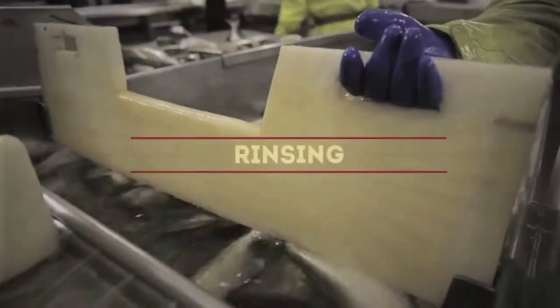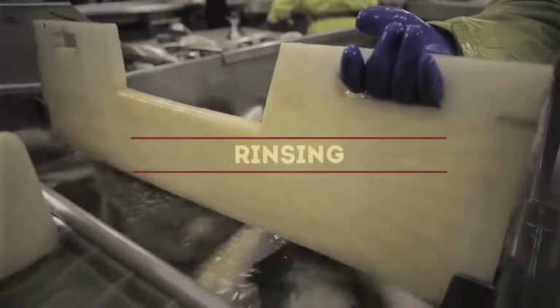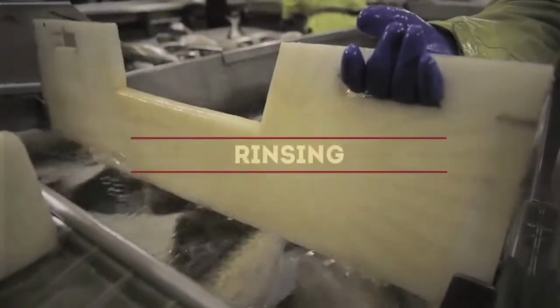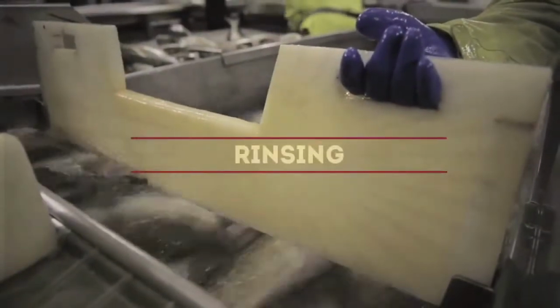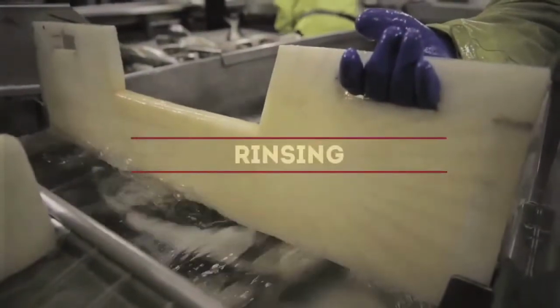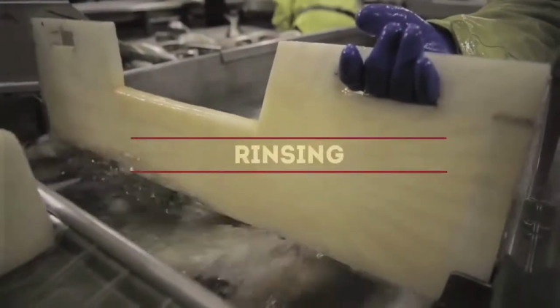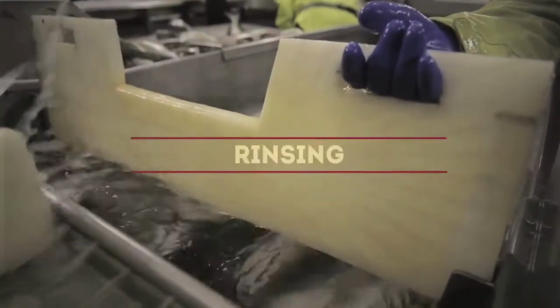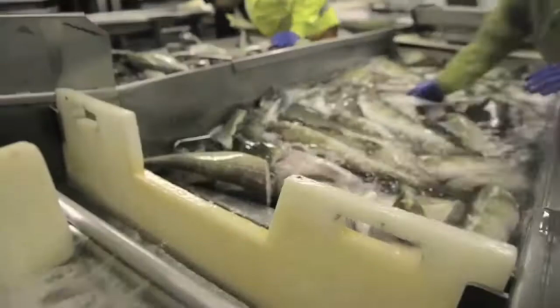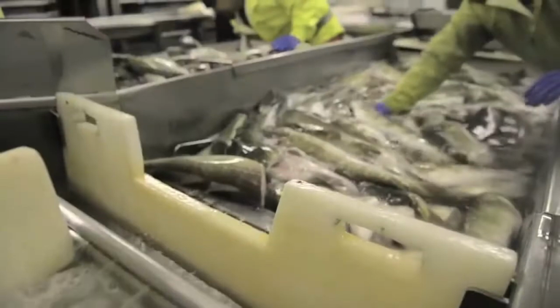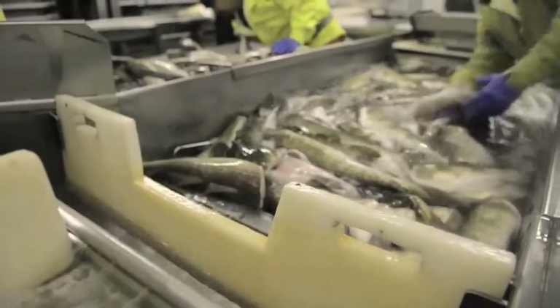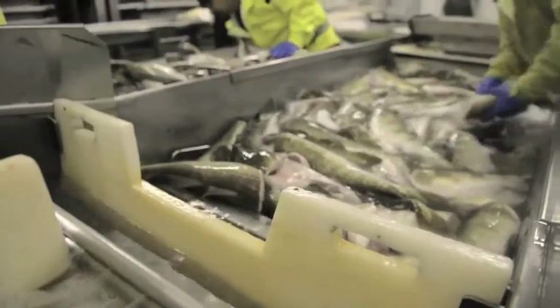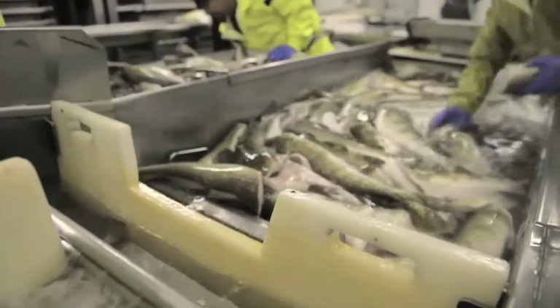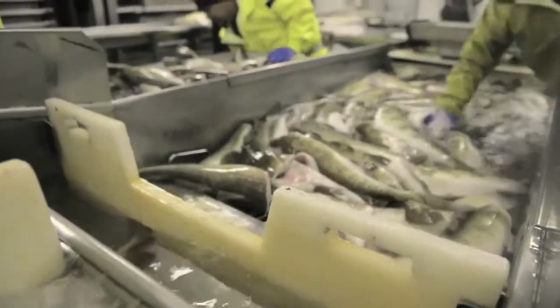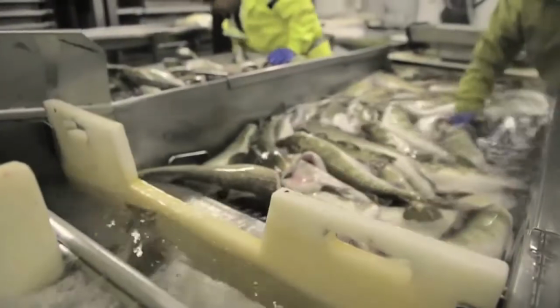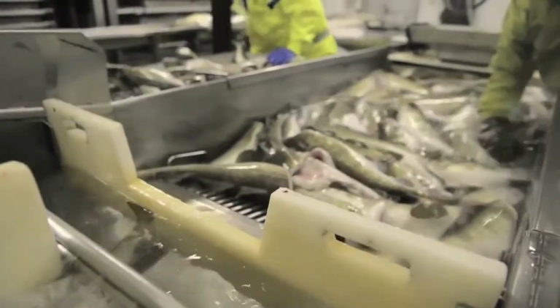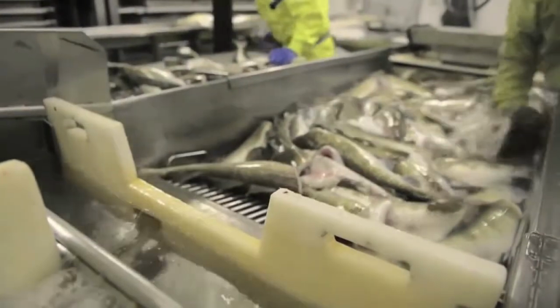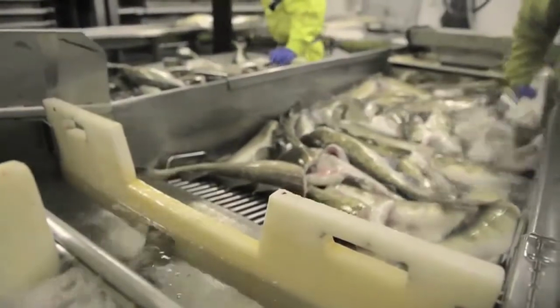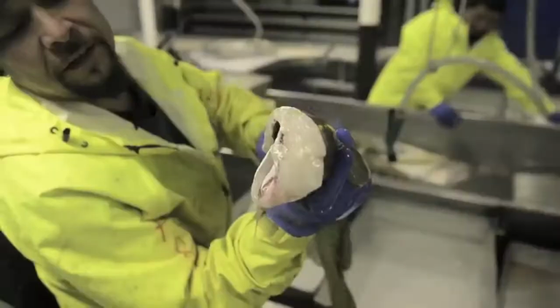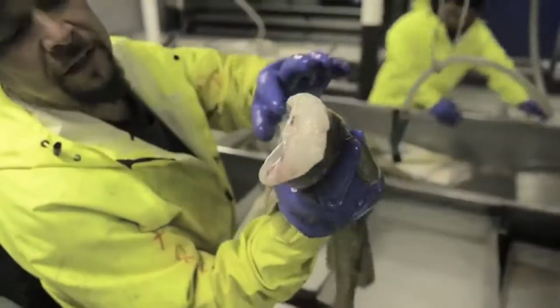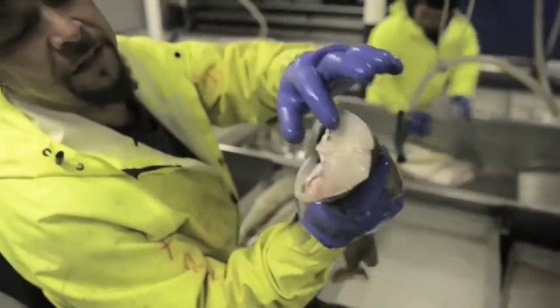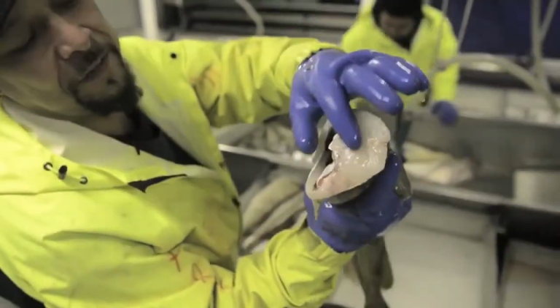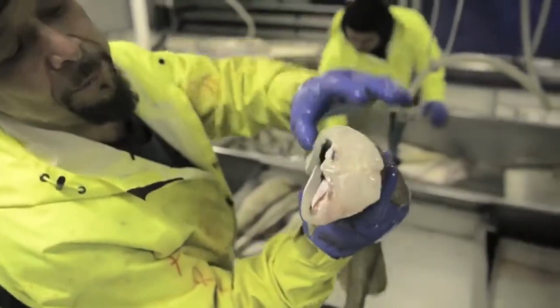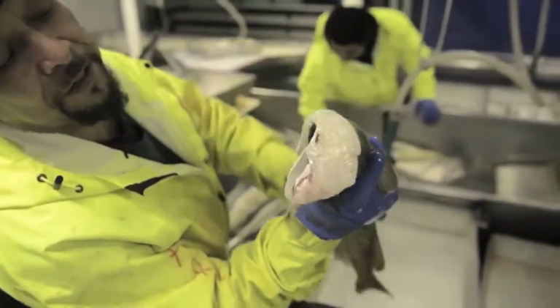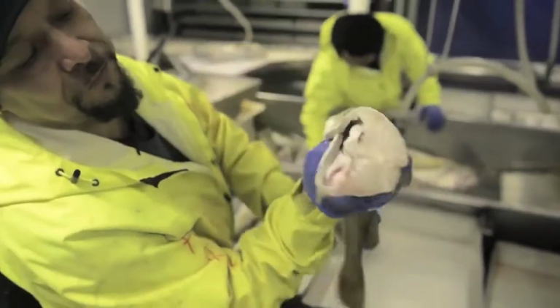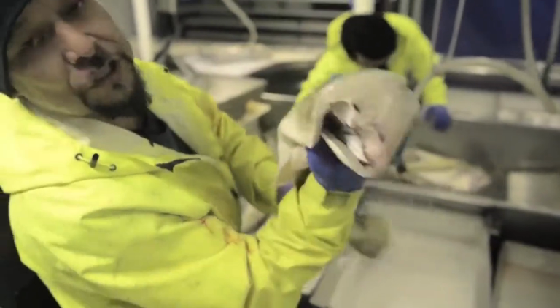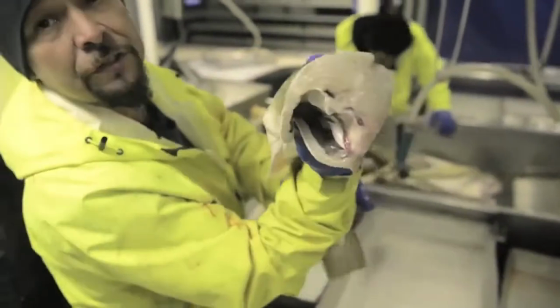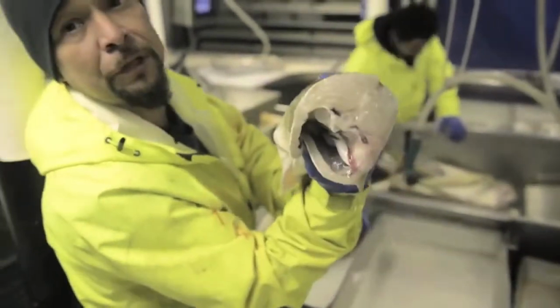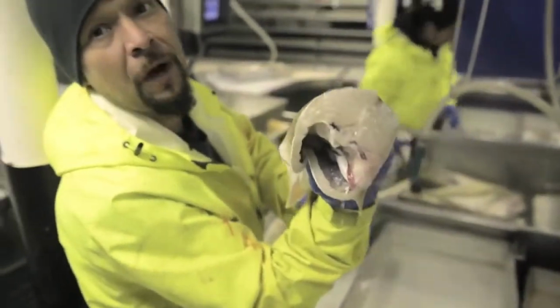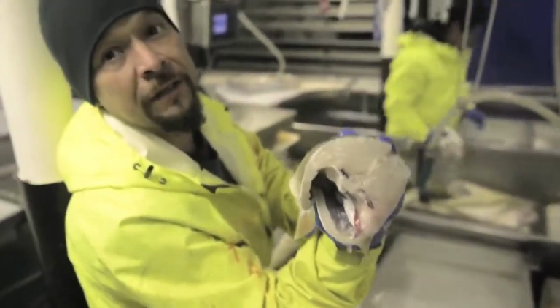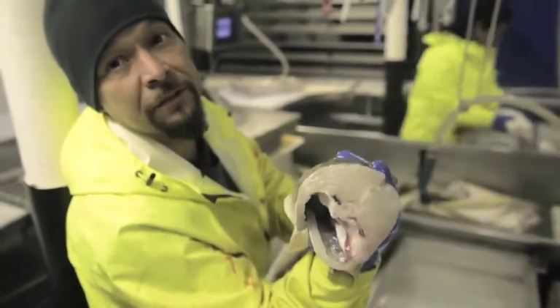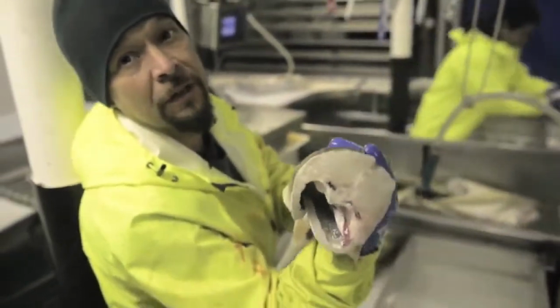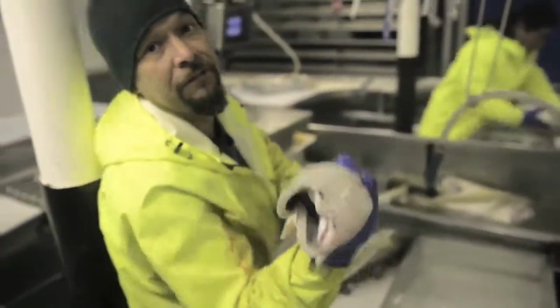Fish are thoroughly rinsed in water during production to remove blood. On the belly part of the fish, it's pretty quiet — that's what we're looking for.